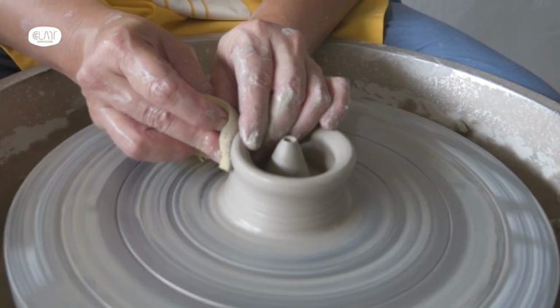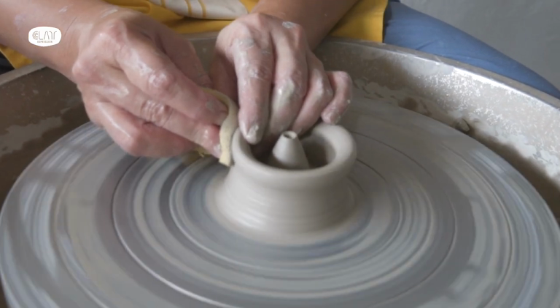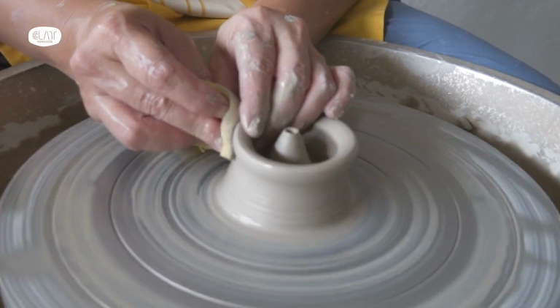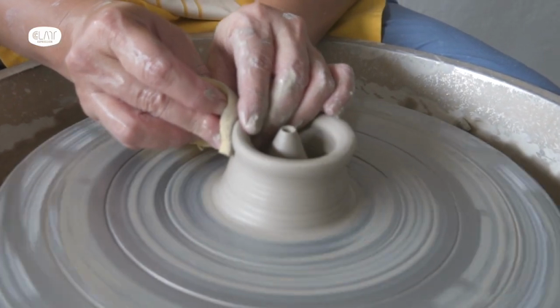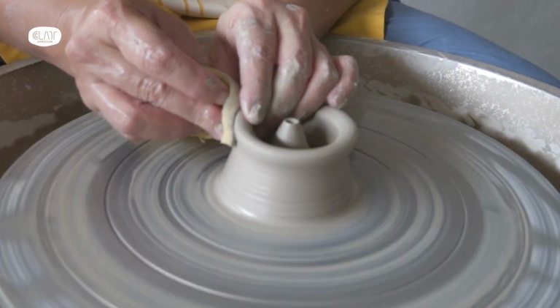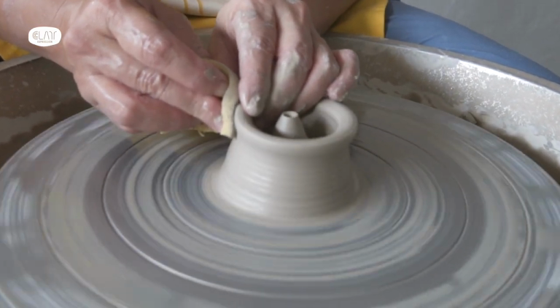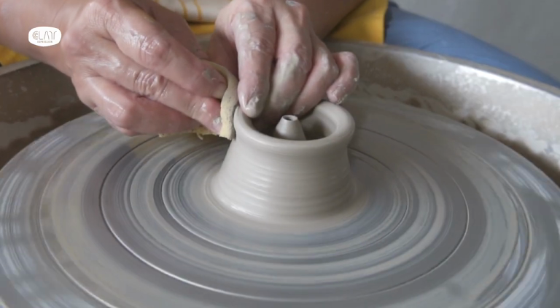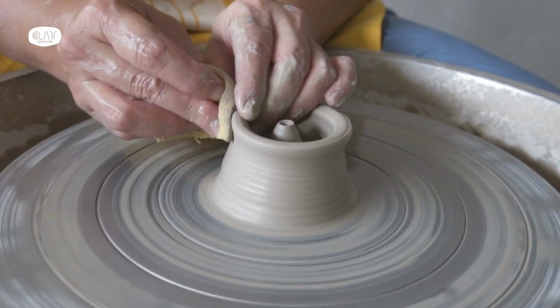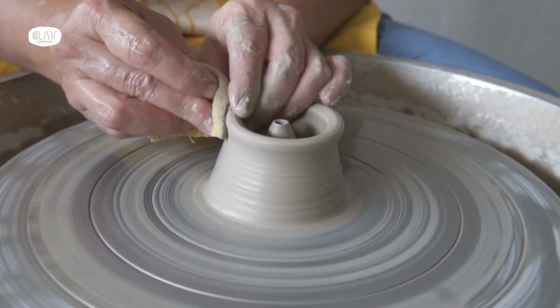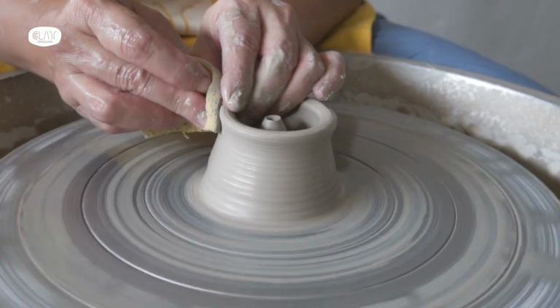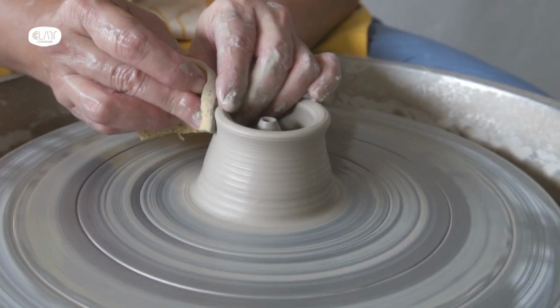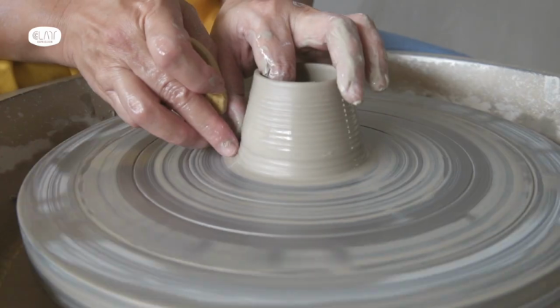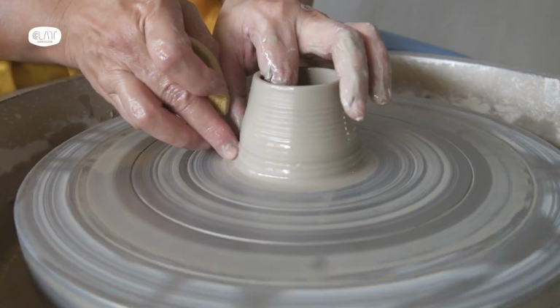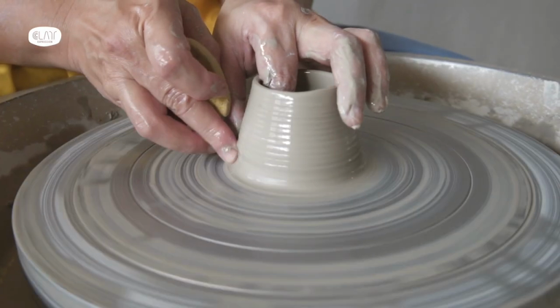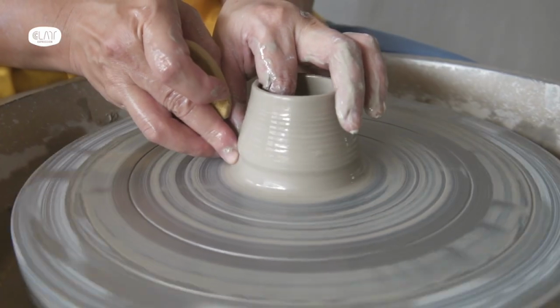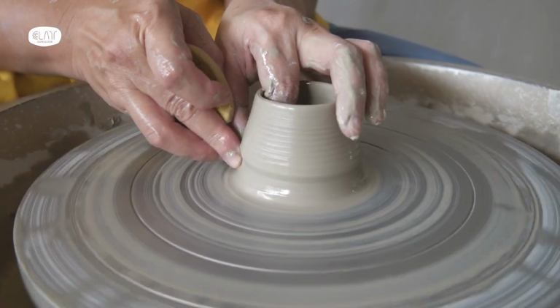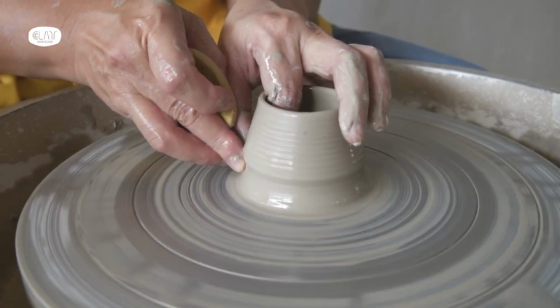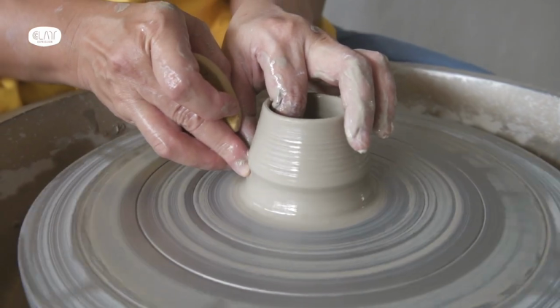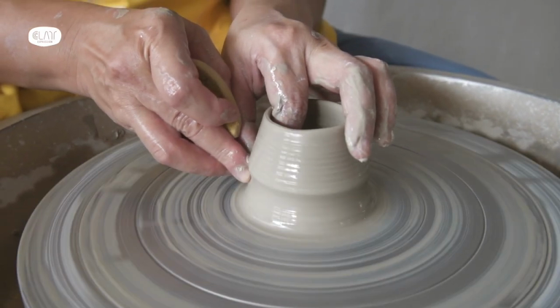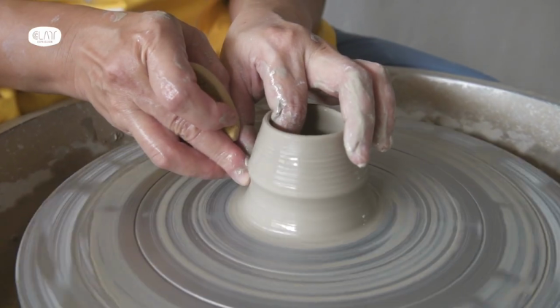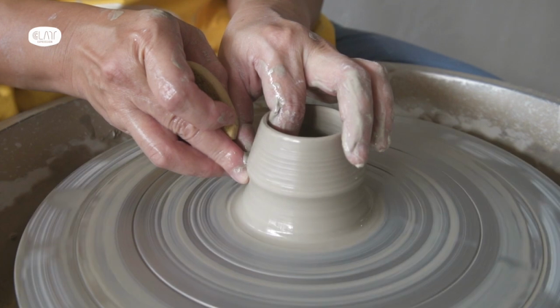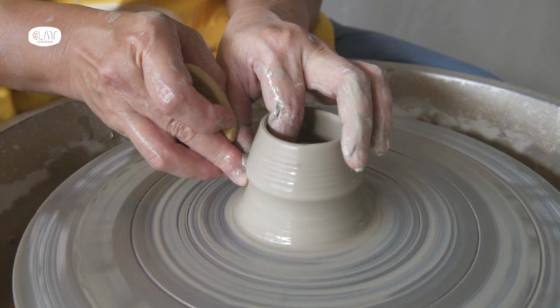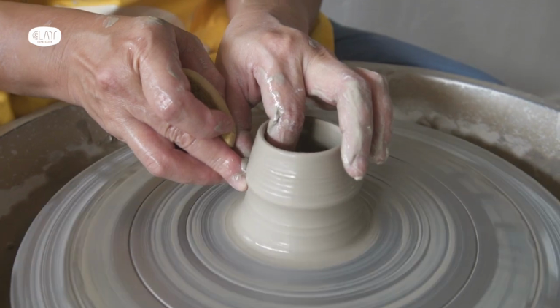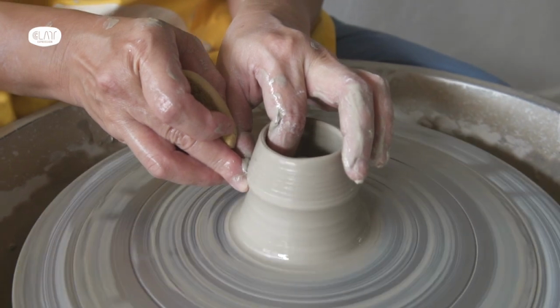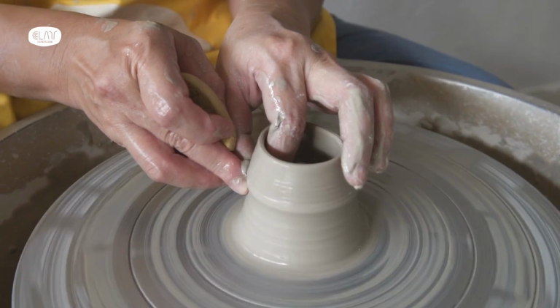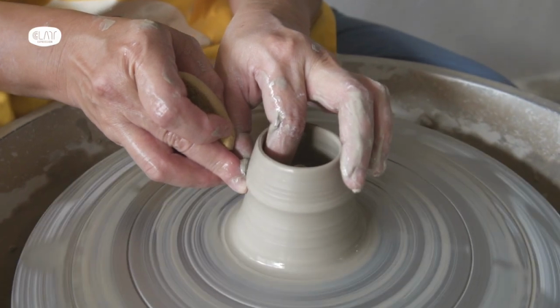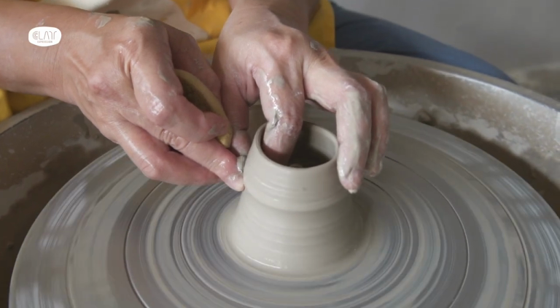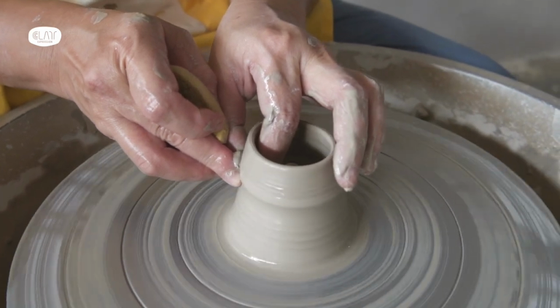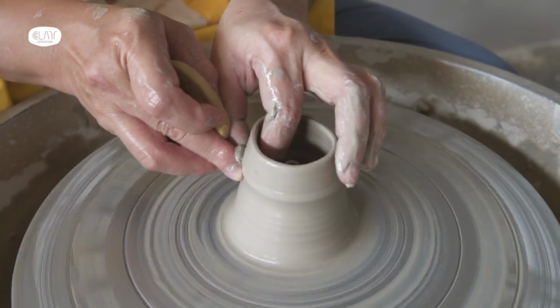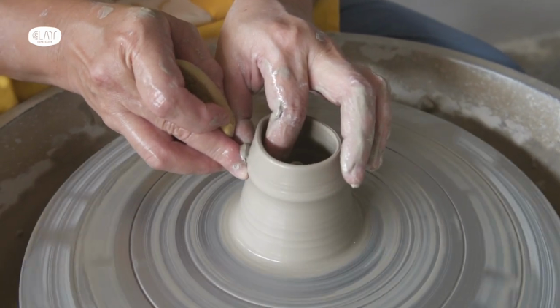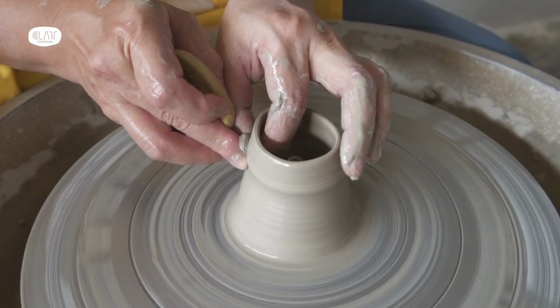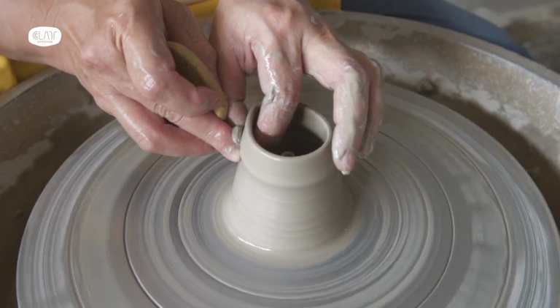Now pull the outer wall. Make sure it's taller than the inner cone. Once done, close it up.